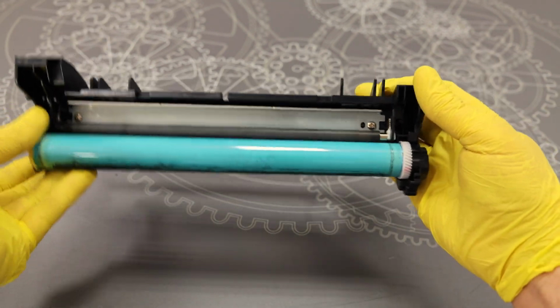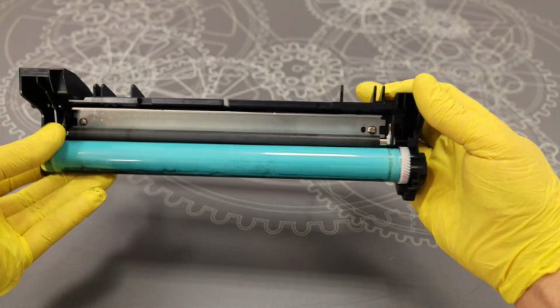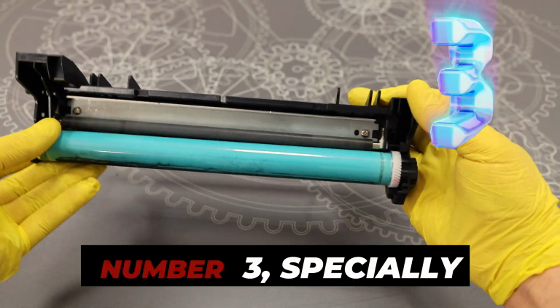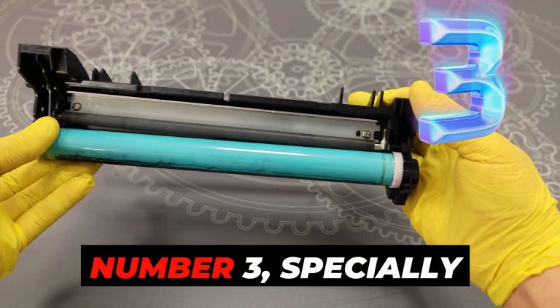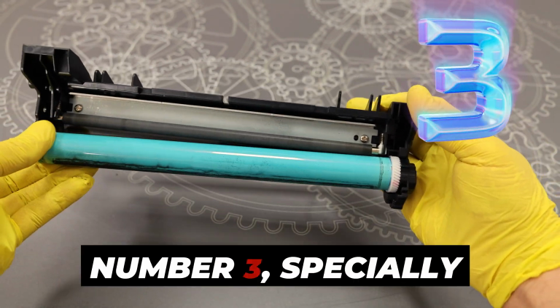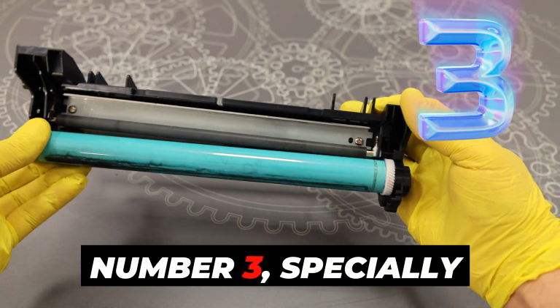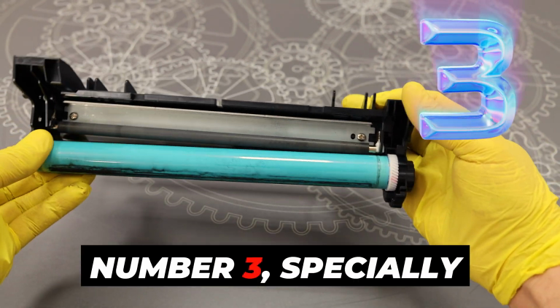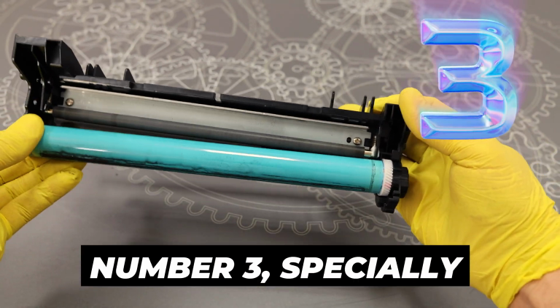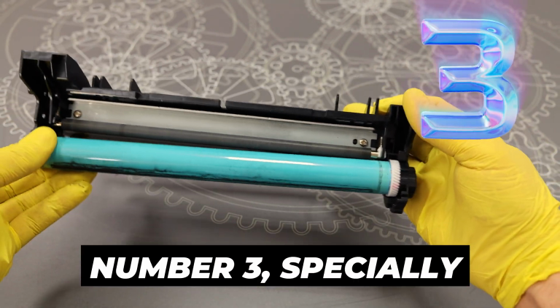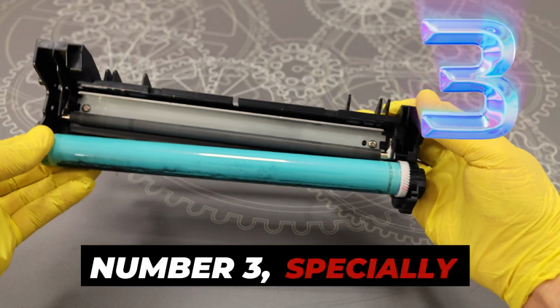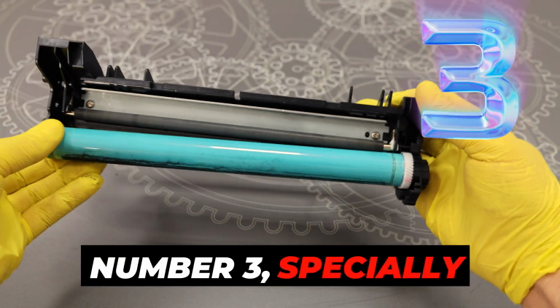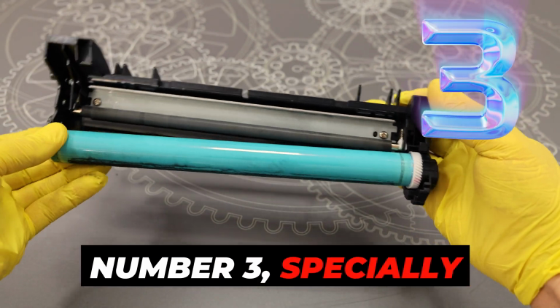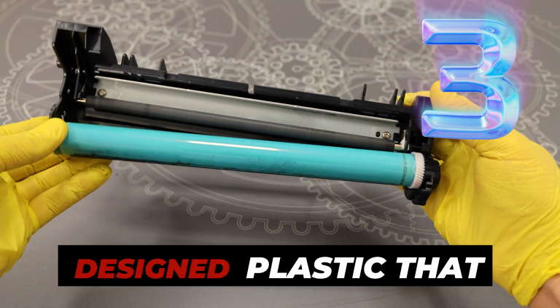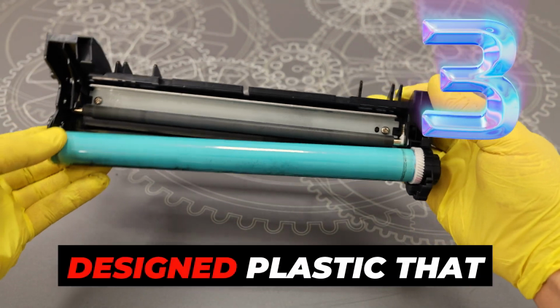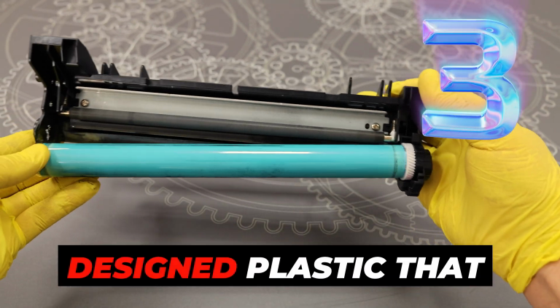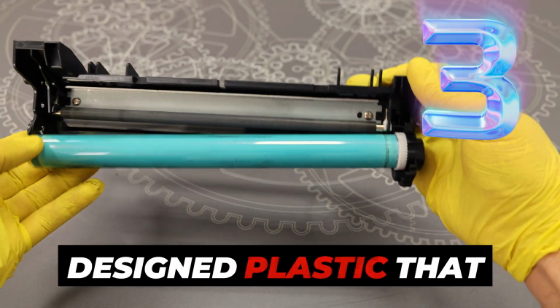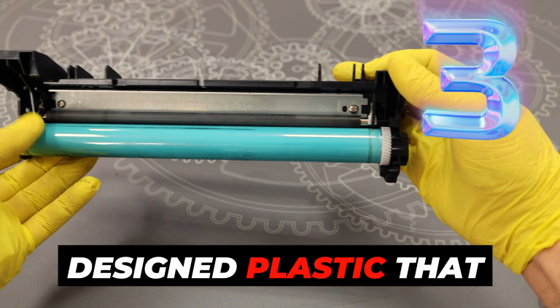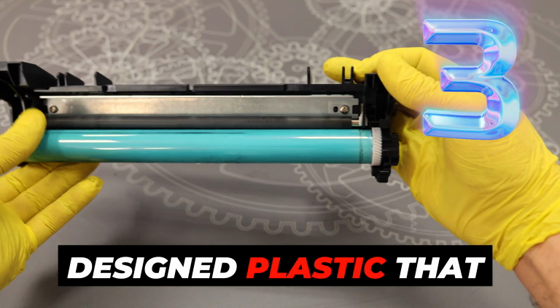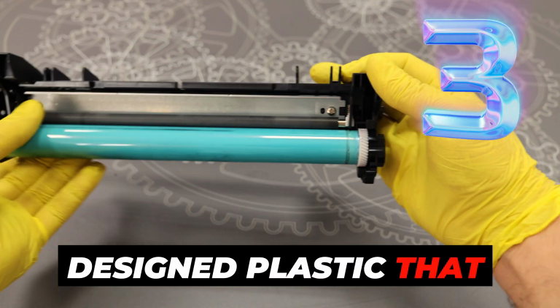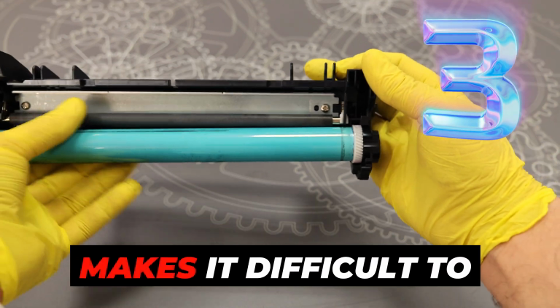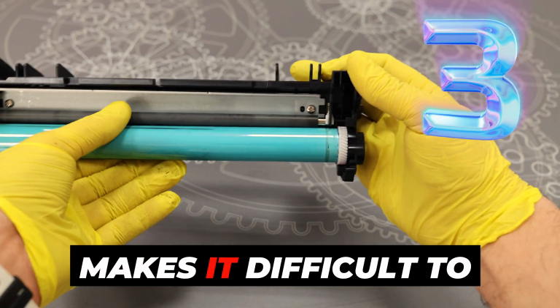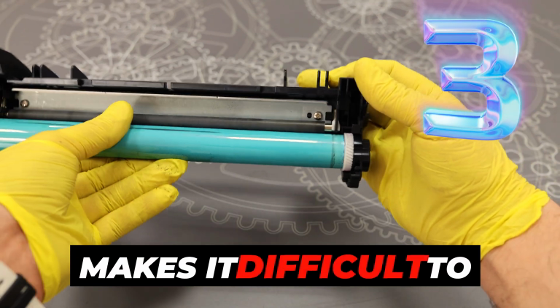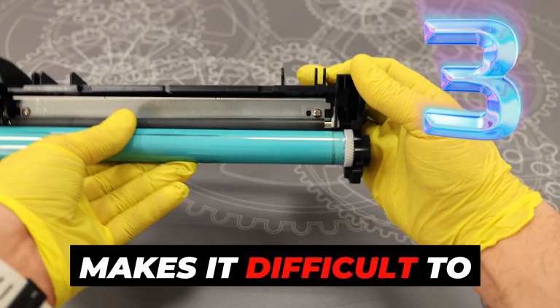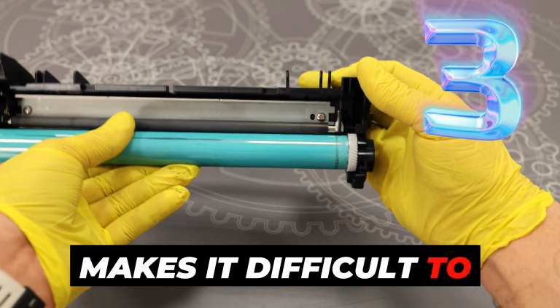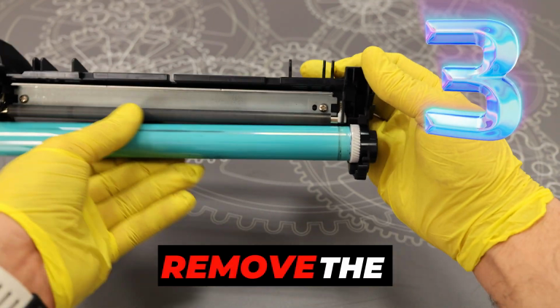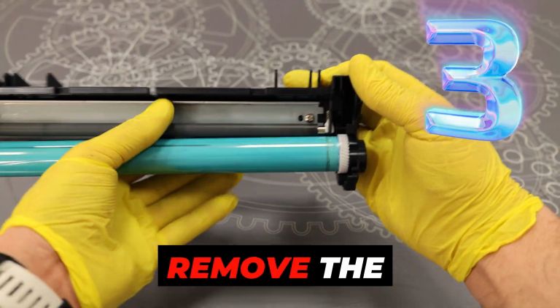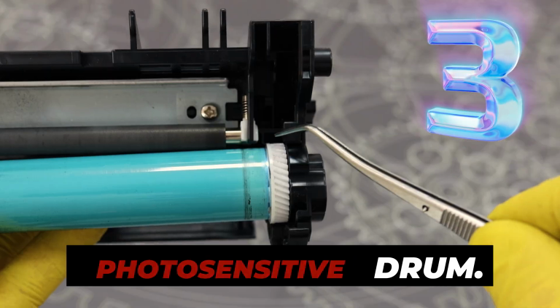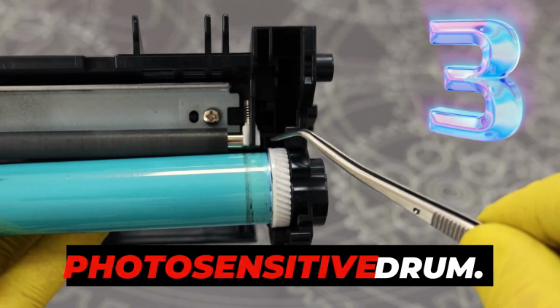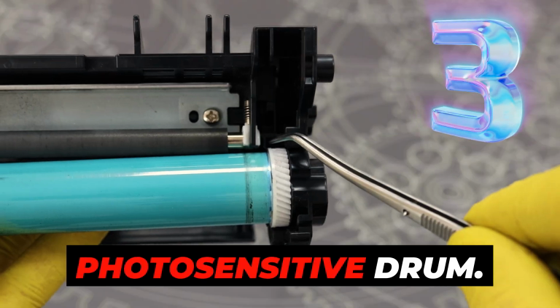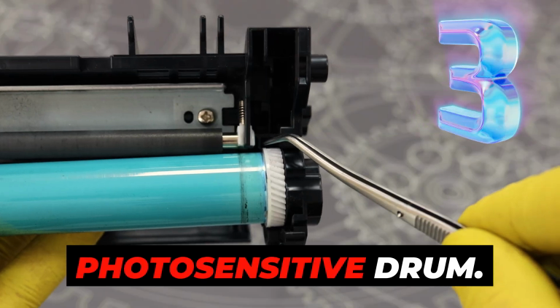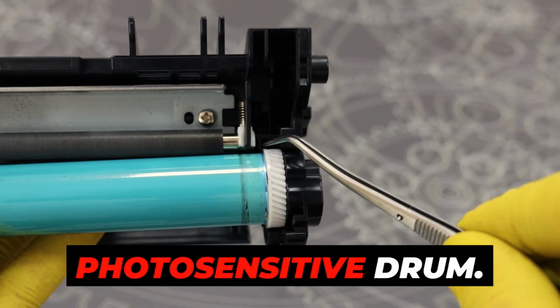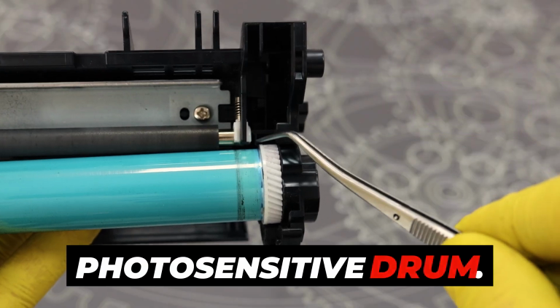Number three: specially designed plastic that makes it difficult to remove the photosensitive drum.